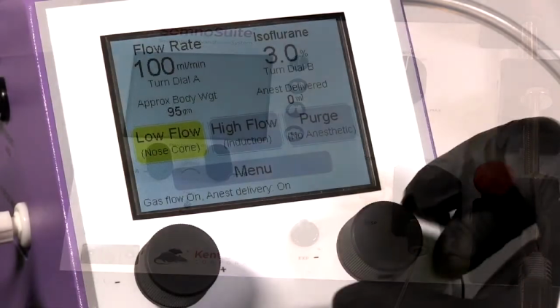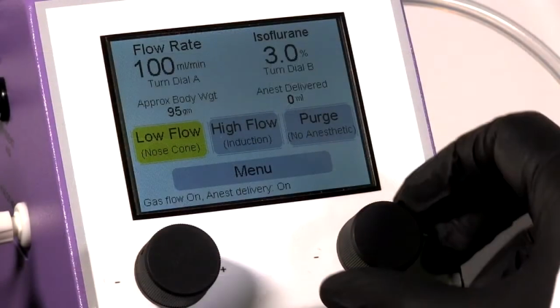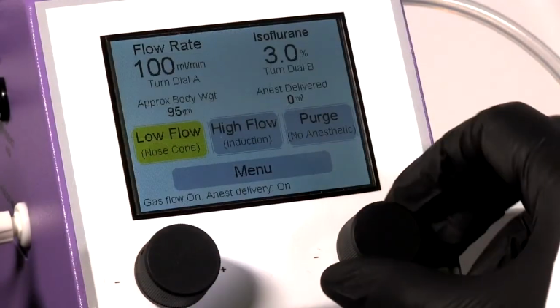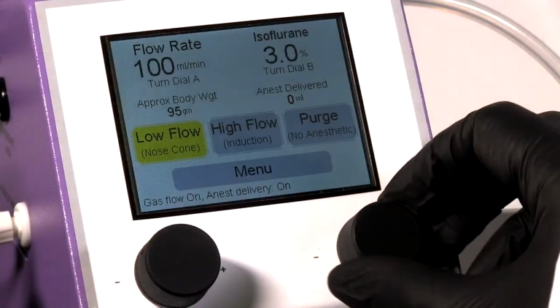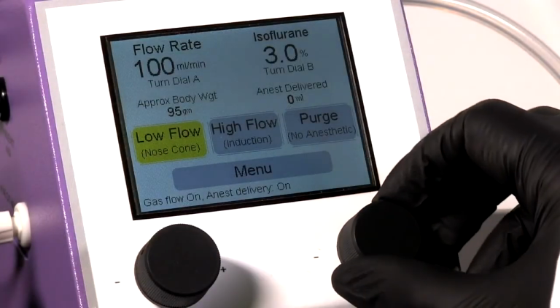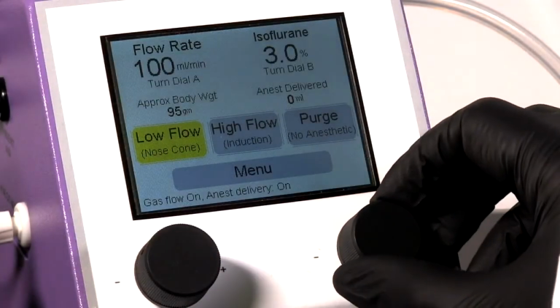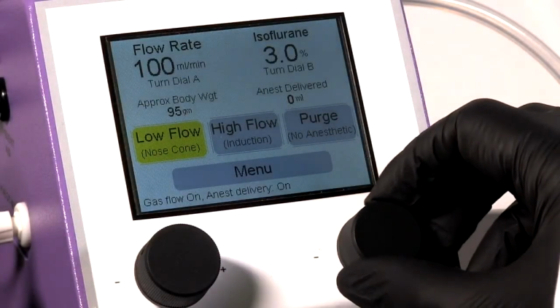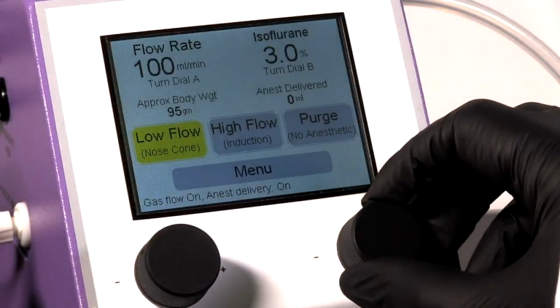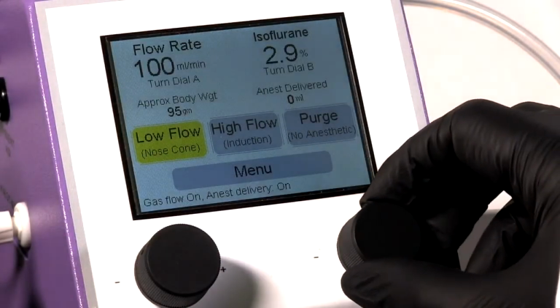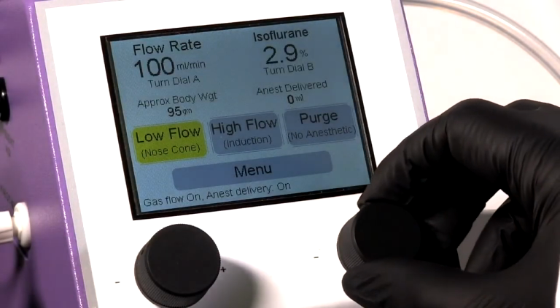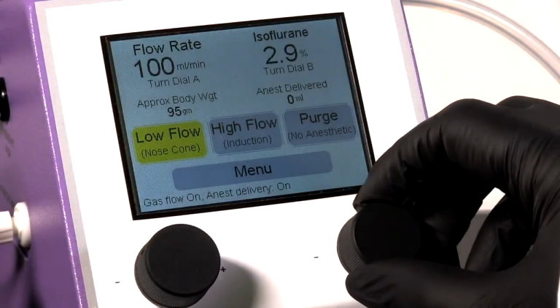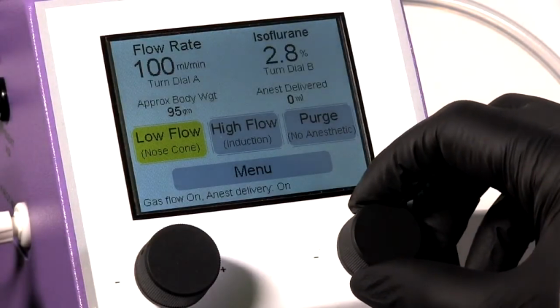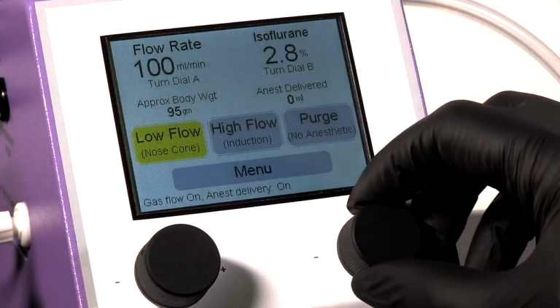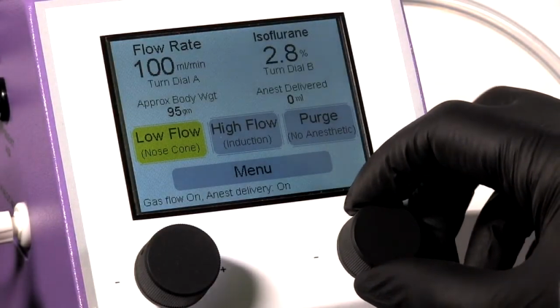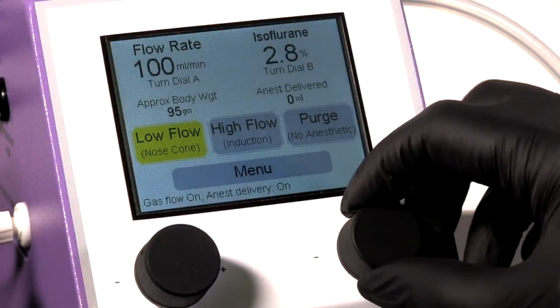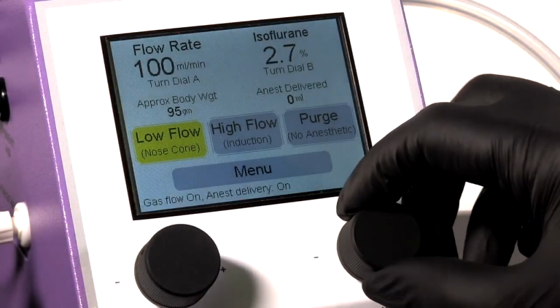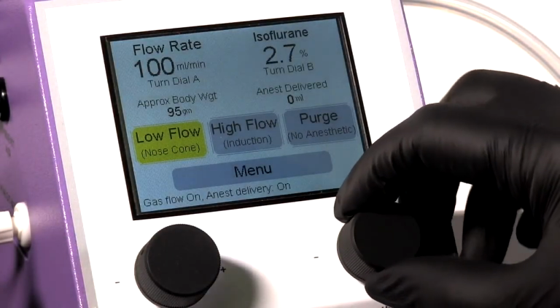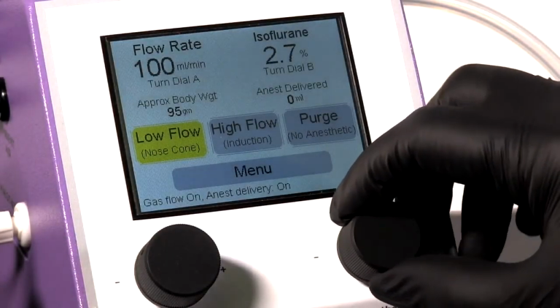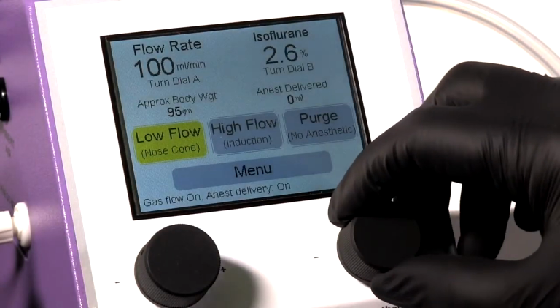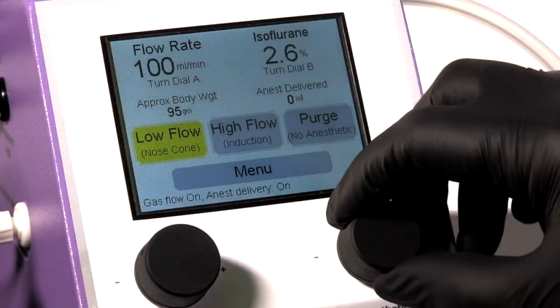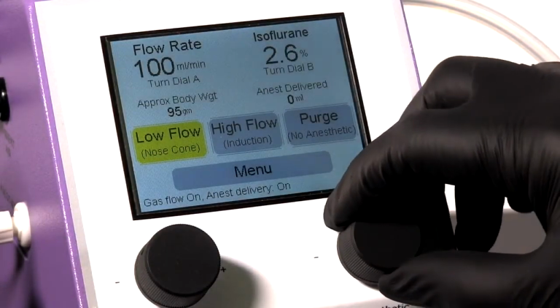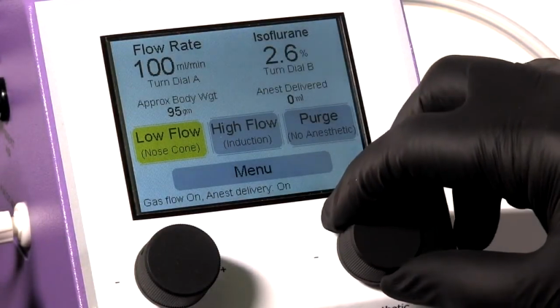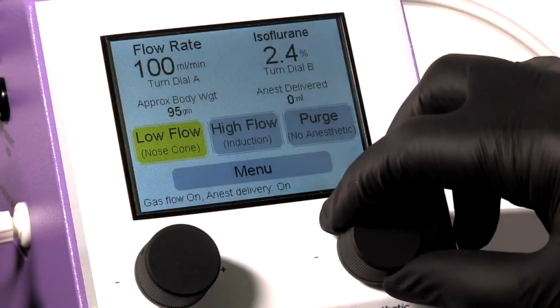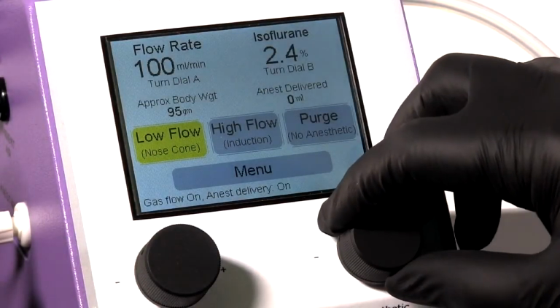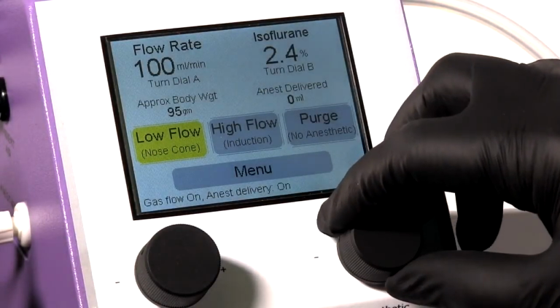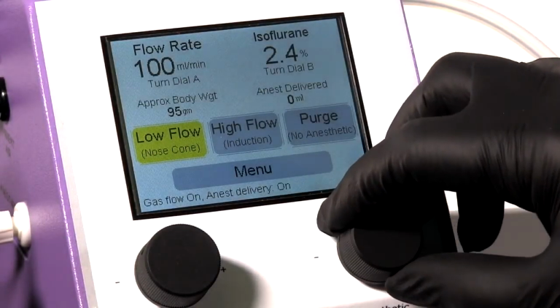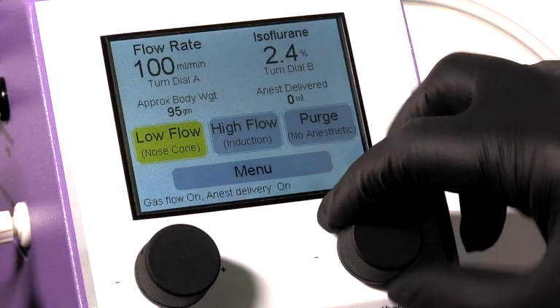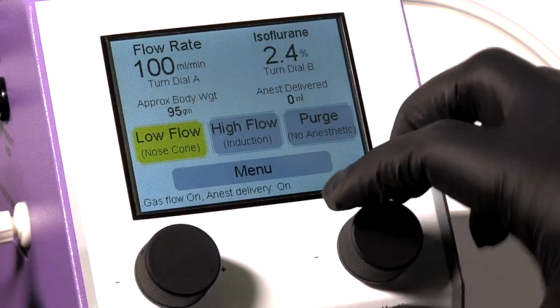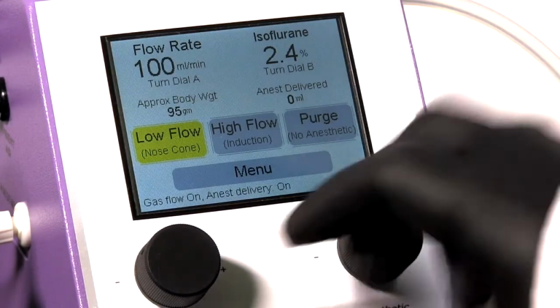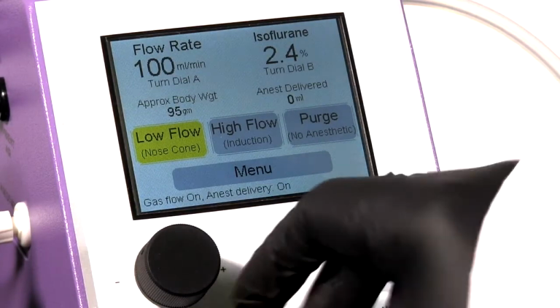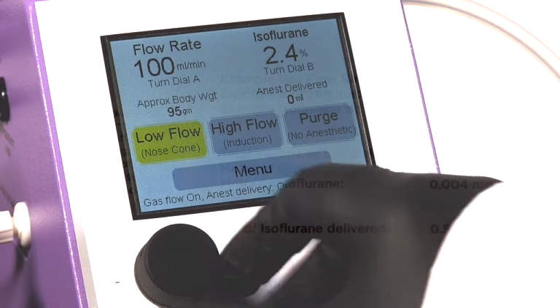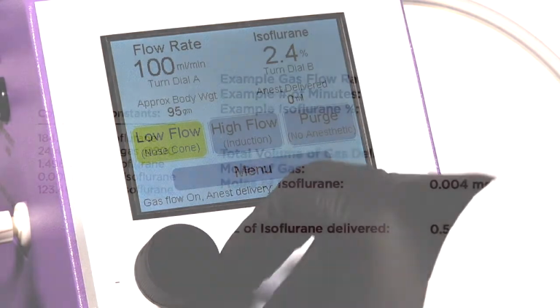With an electronic touchscreen interface, both systems allow precise control of anesthetic output to a tenth of a percent.